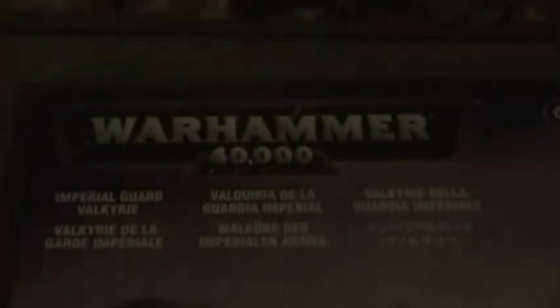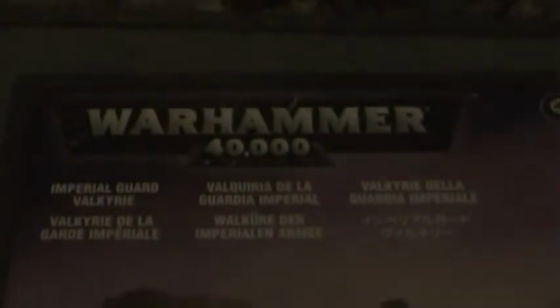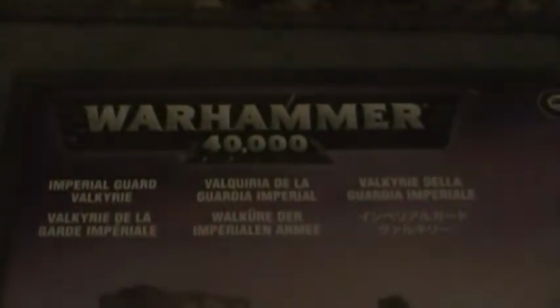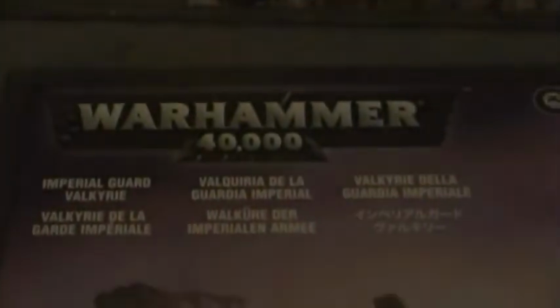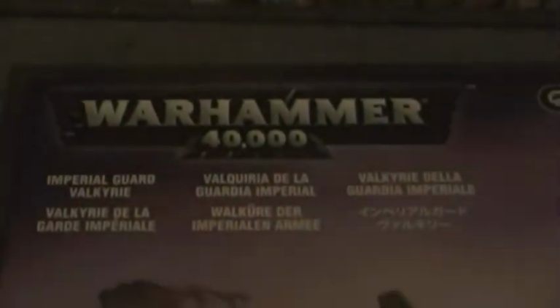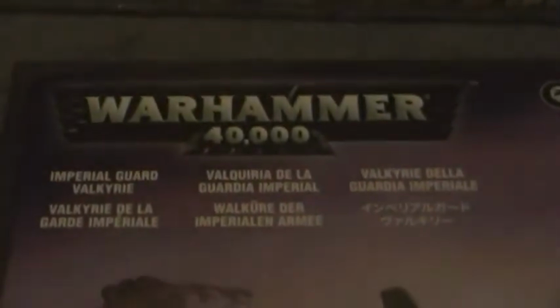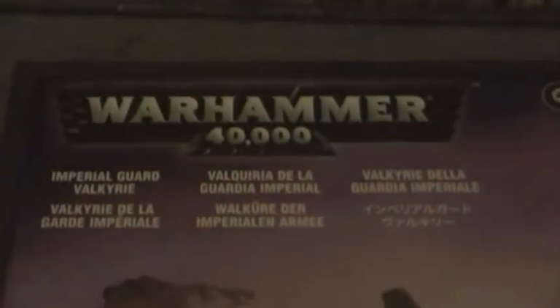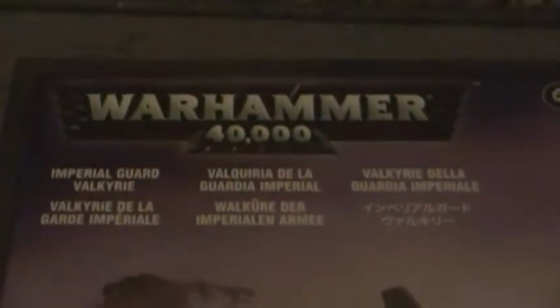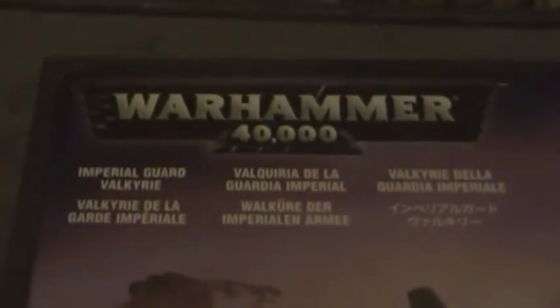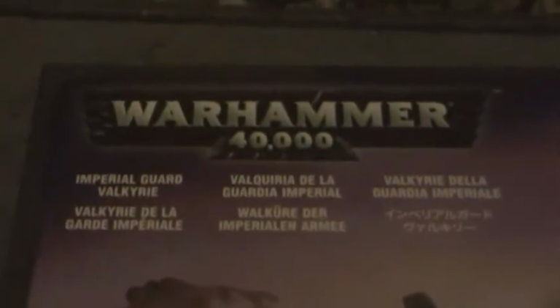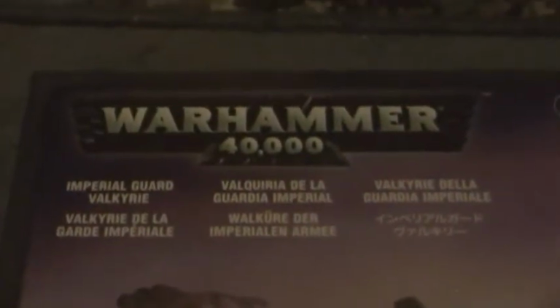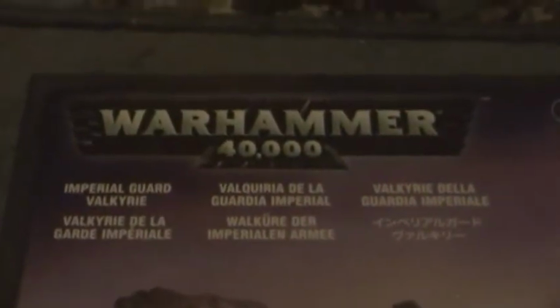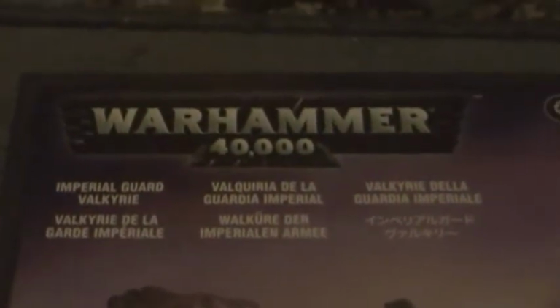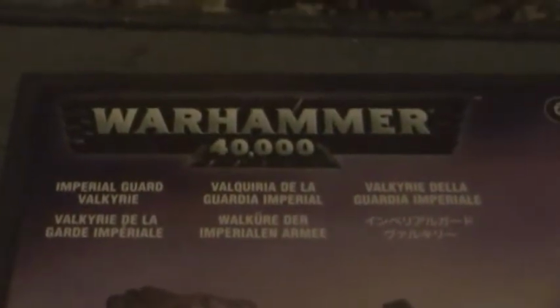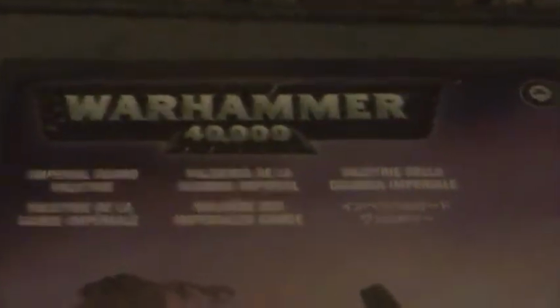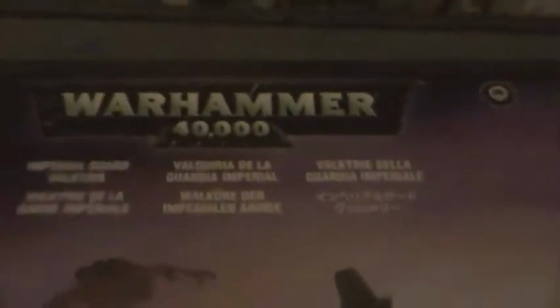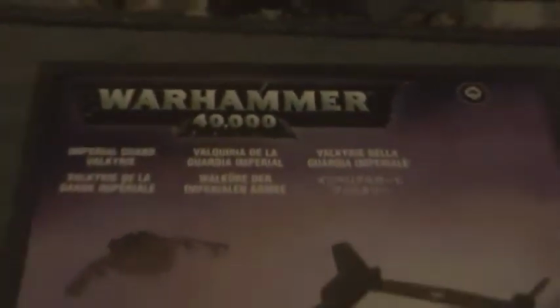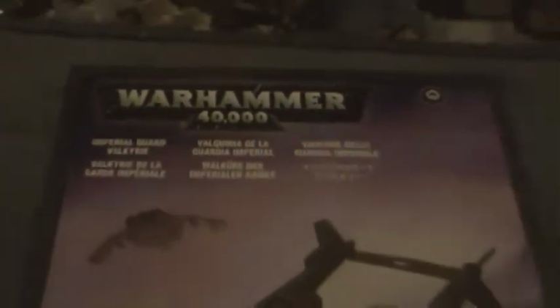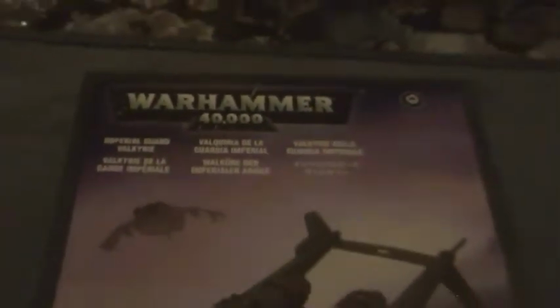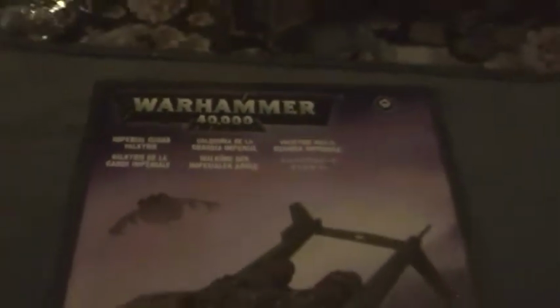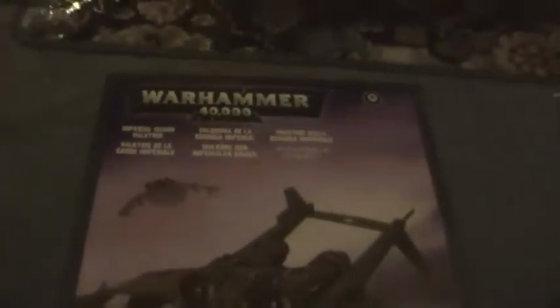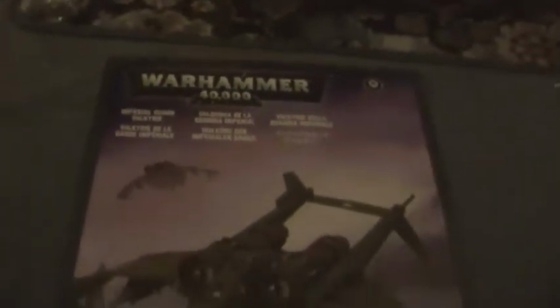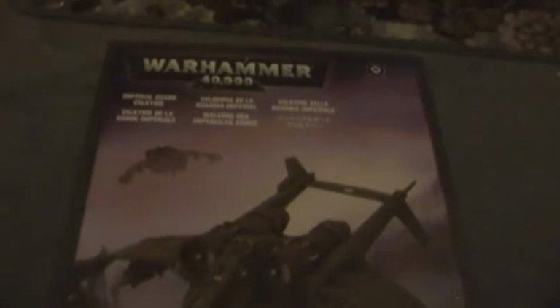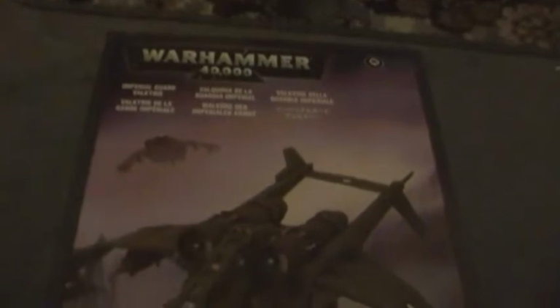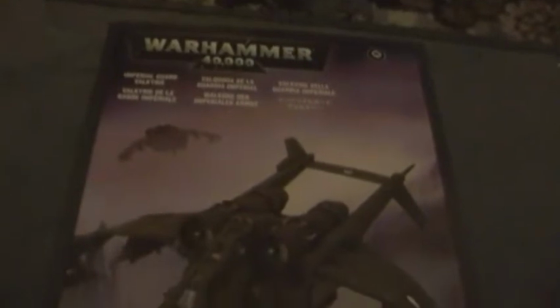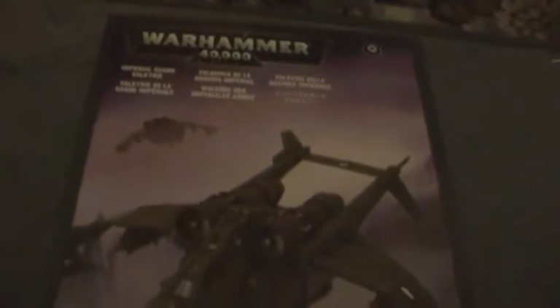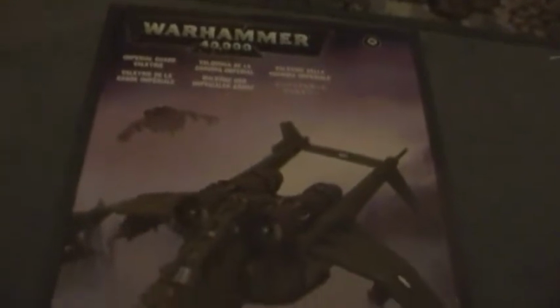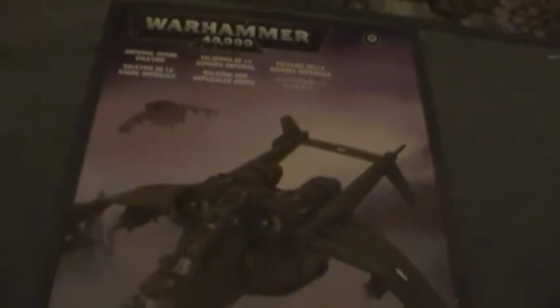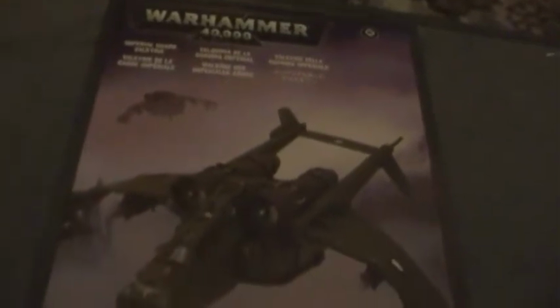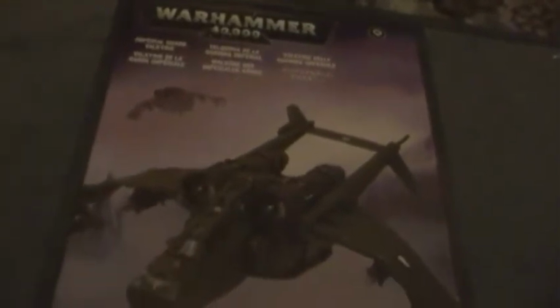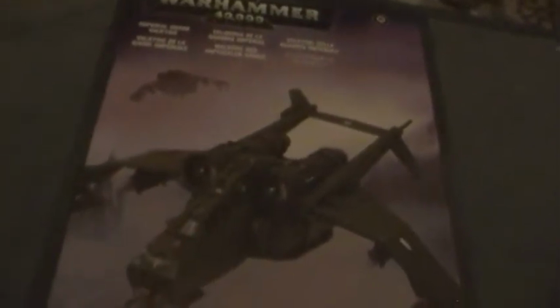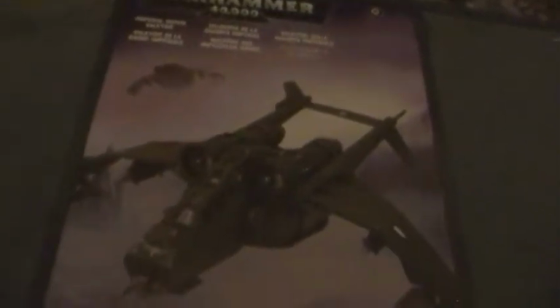Hi. This is a review I've been looking forward to for quite a long while. It's the Imperial Guard Valkyrie.